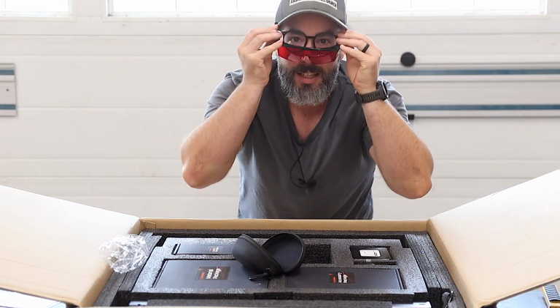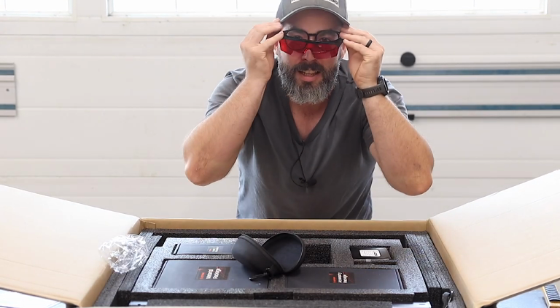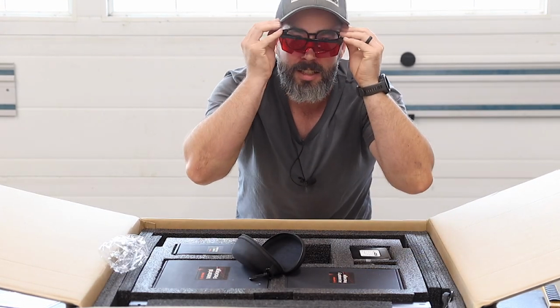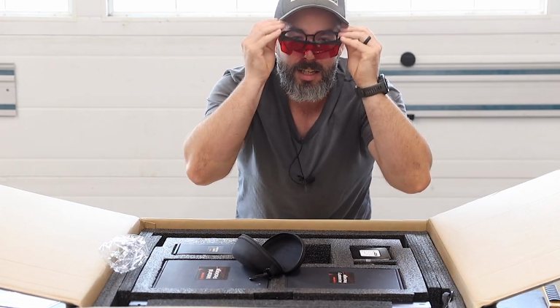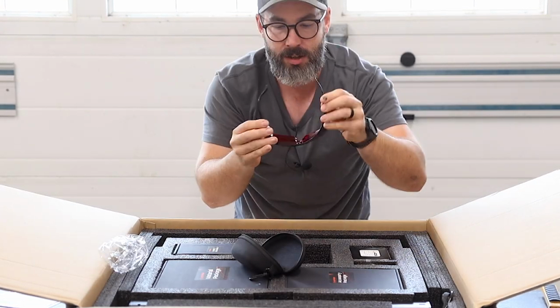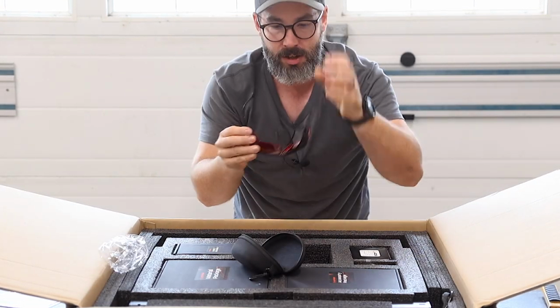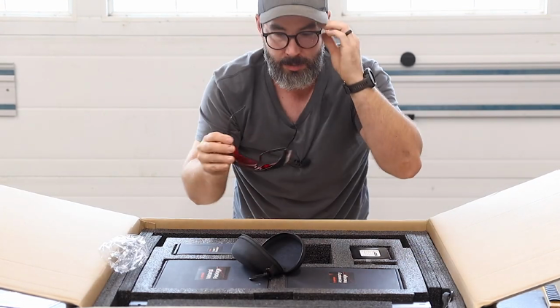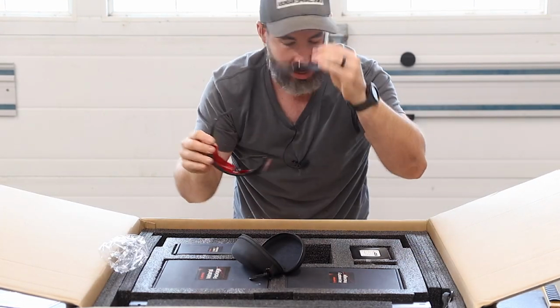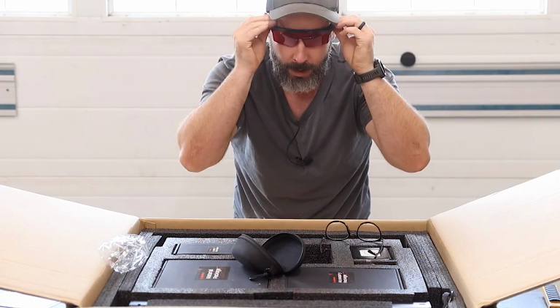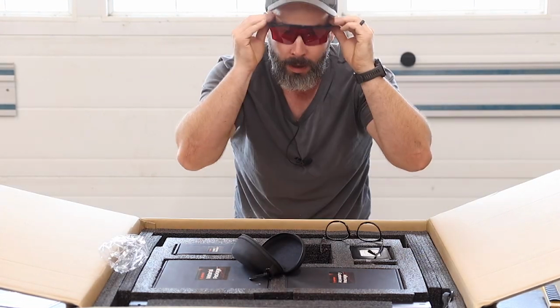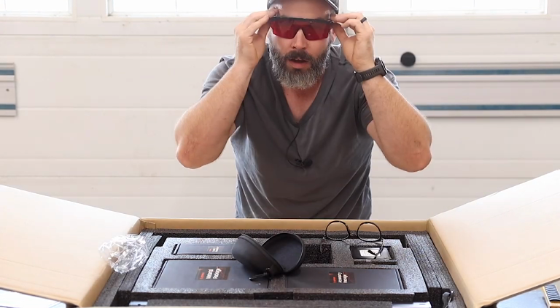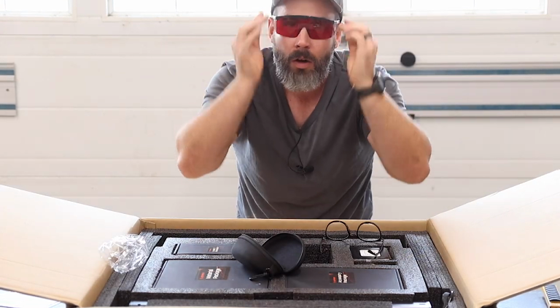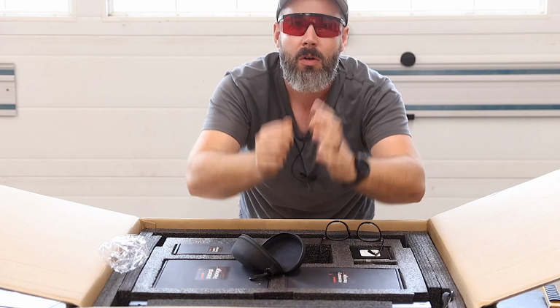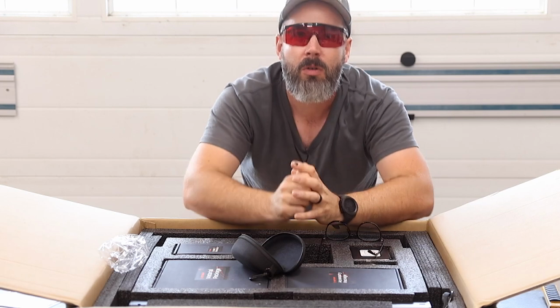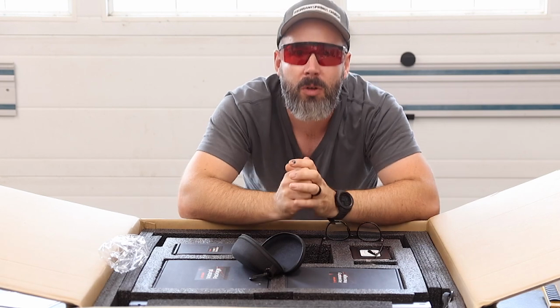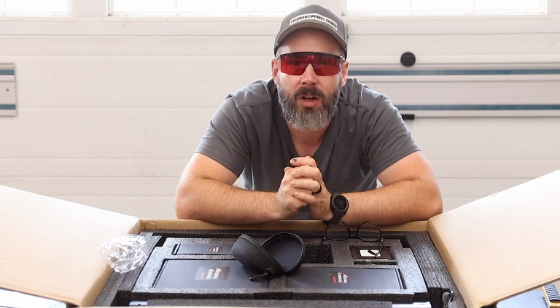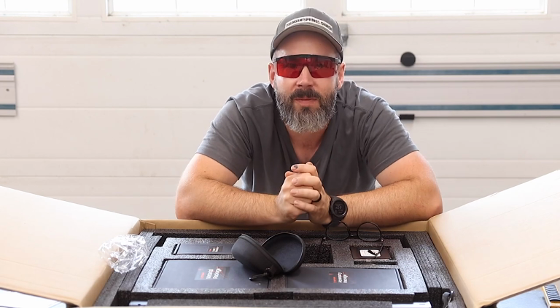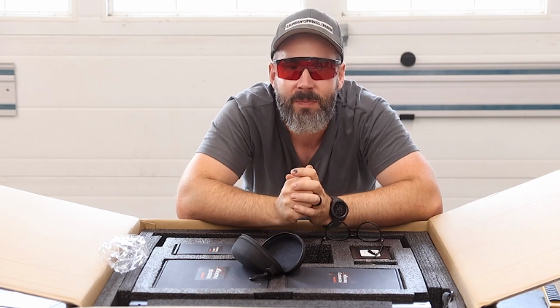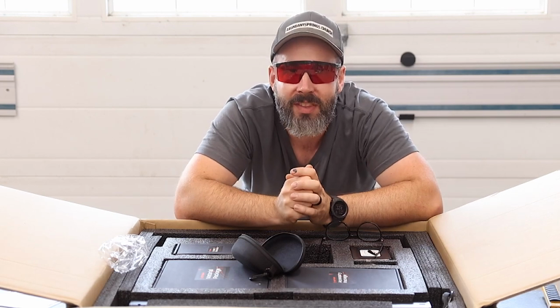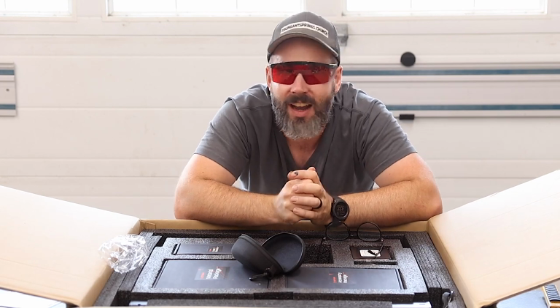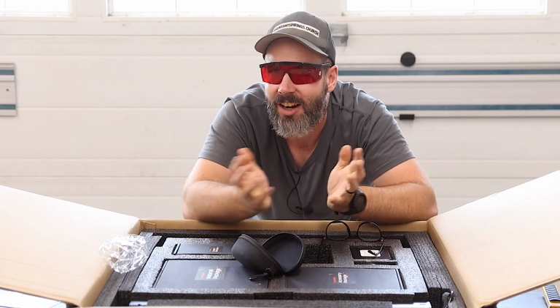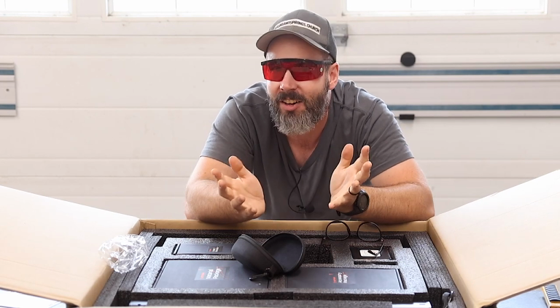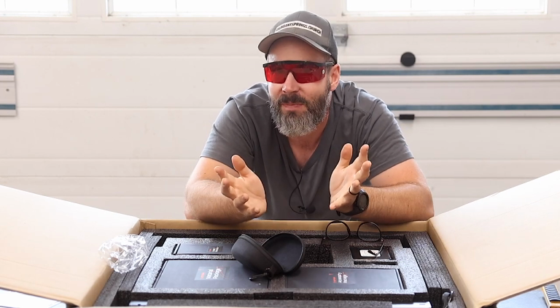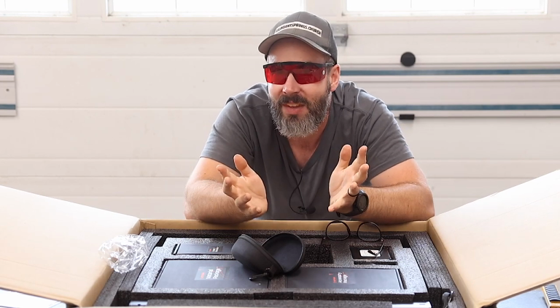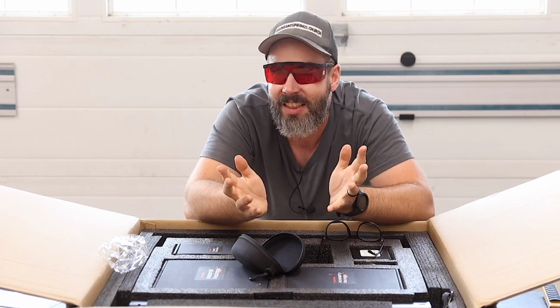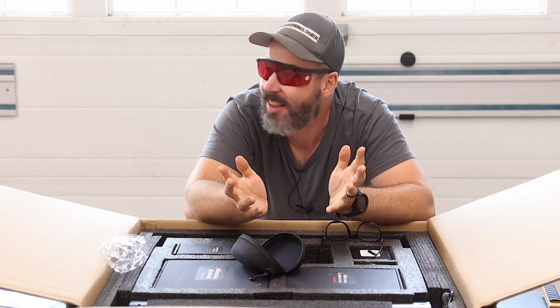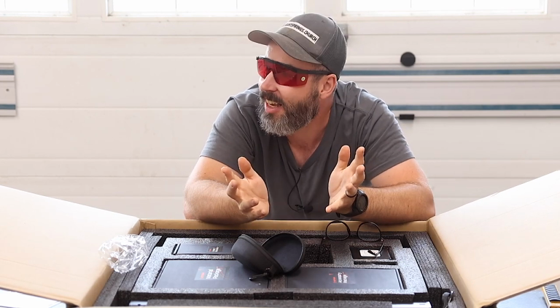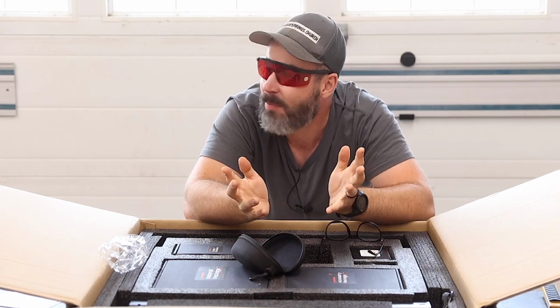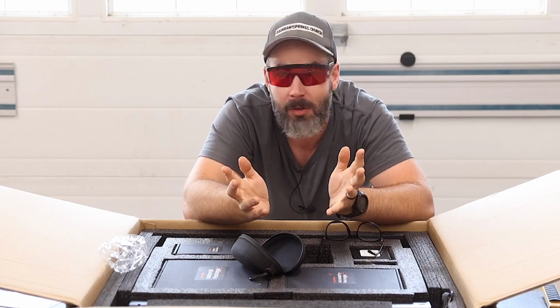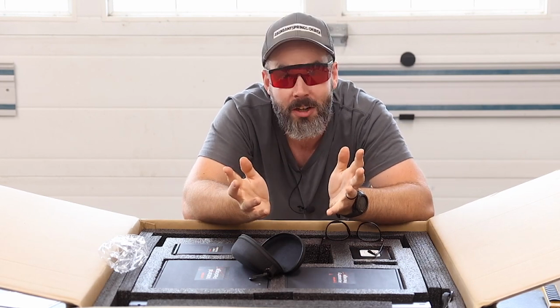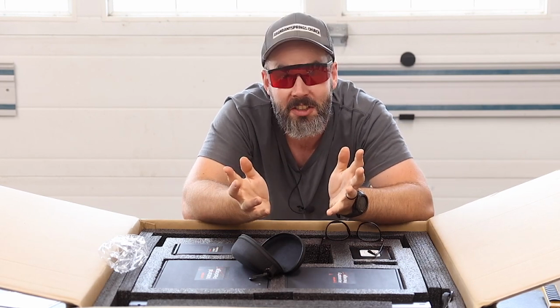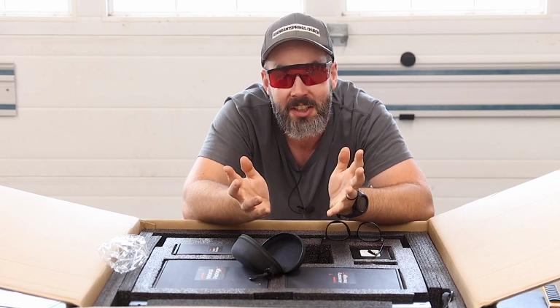Let's see how these look on me. I don't know — I think that I could be a rock star.